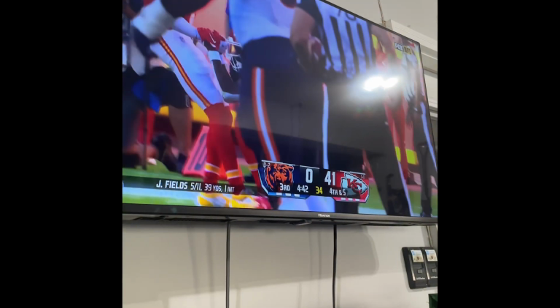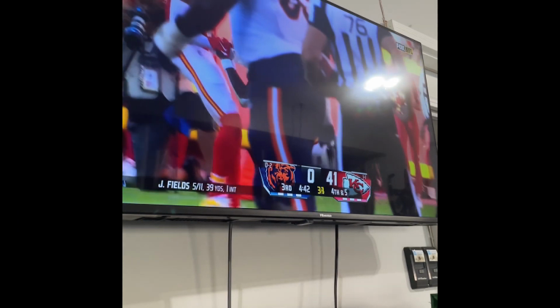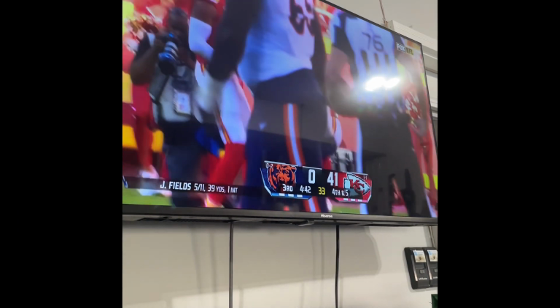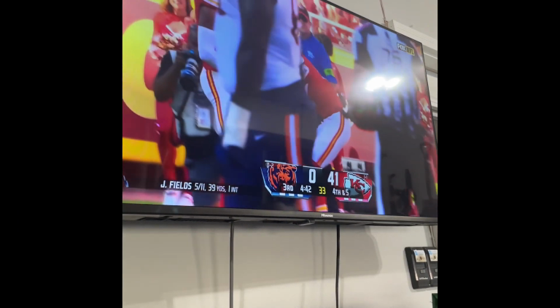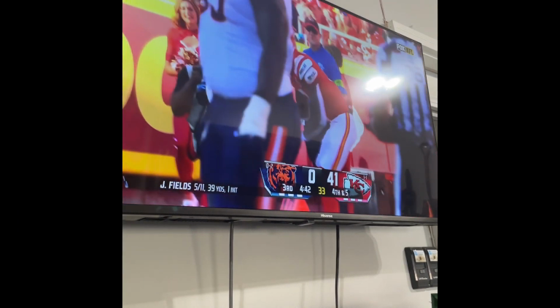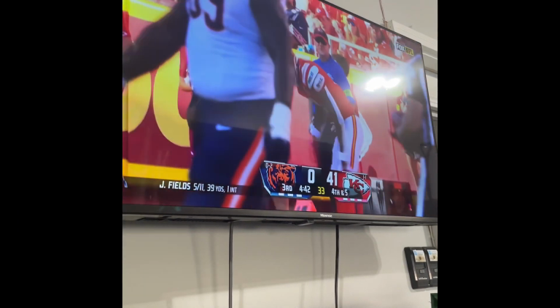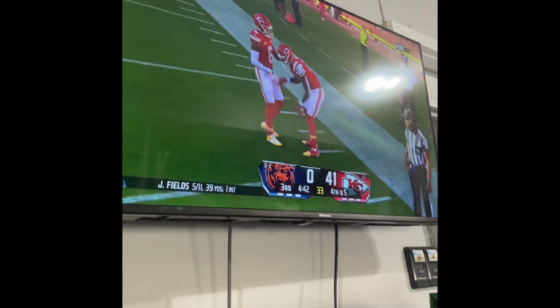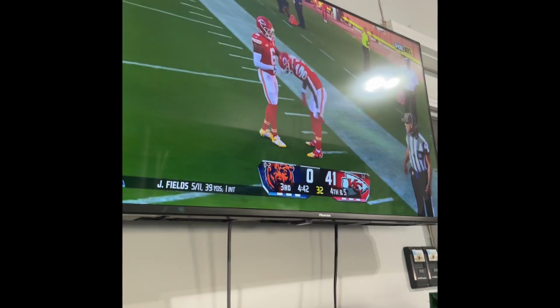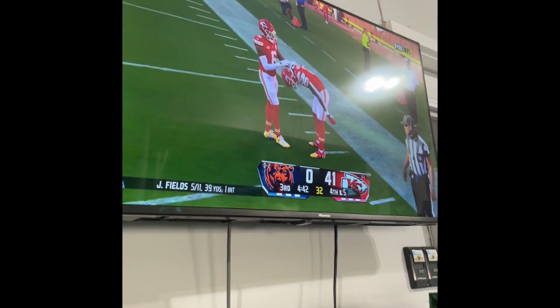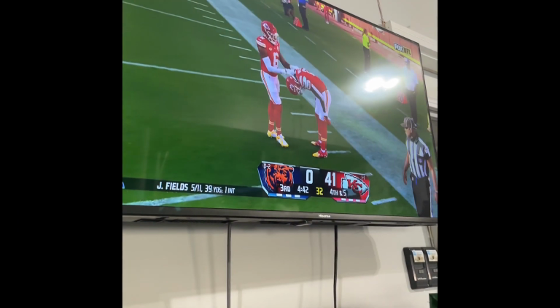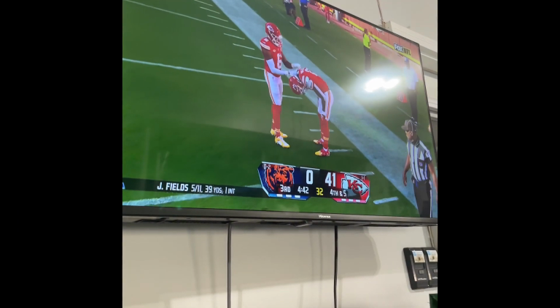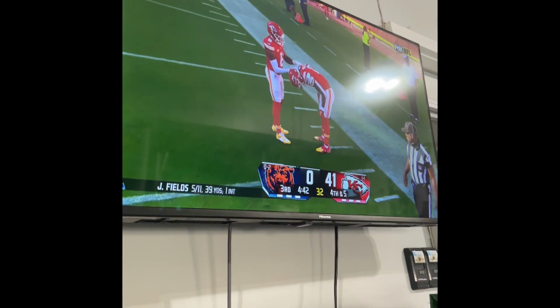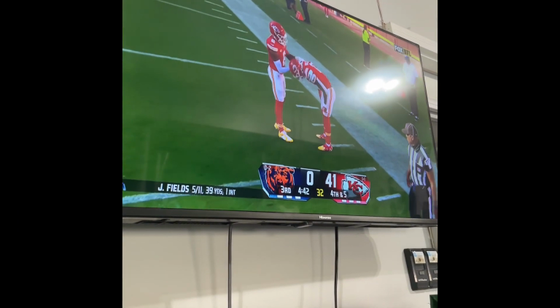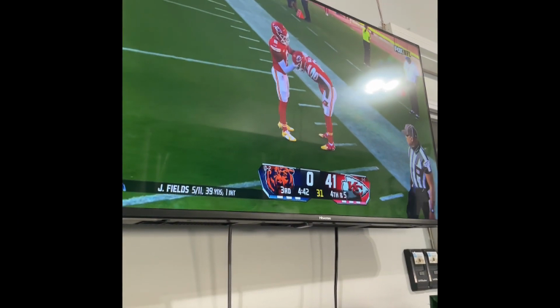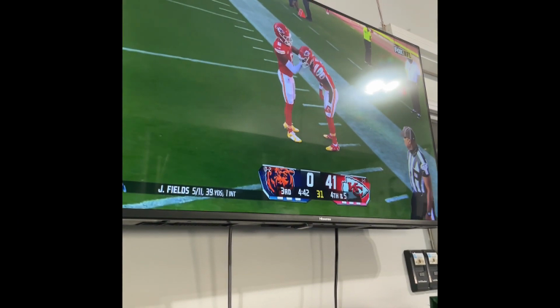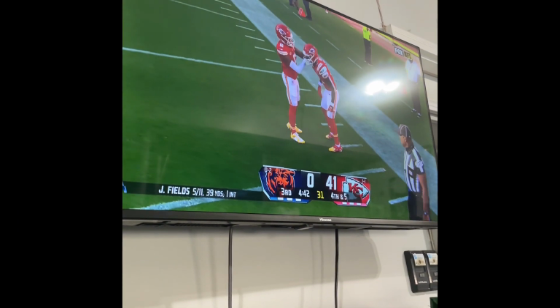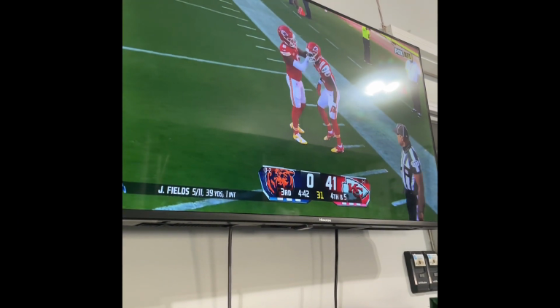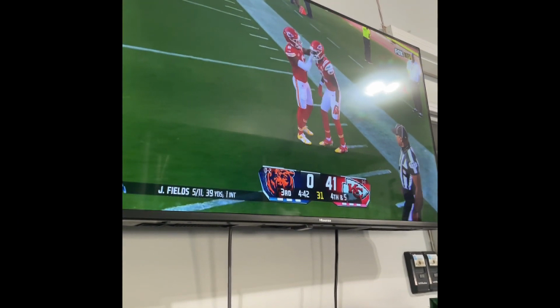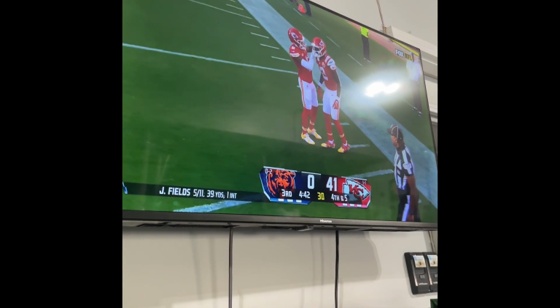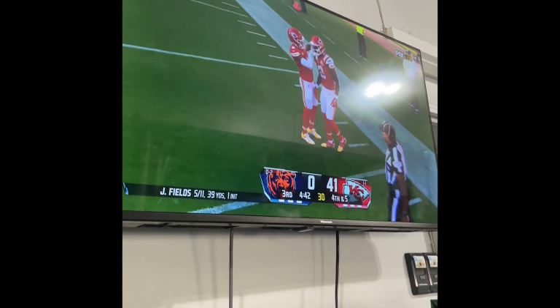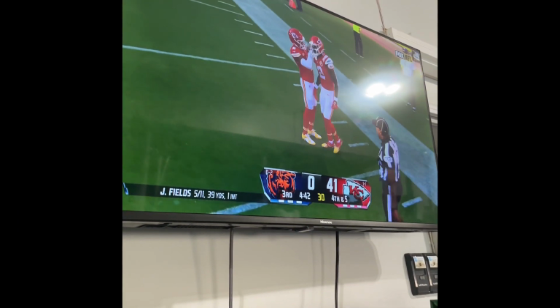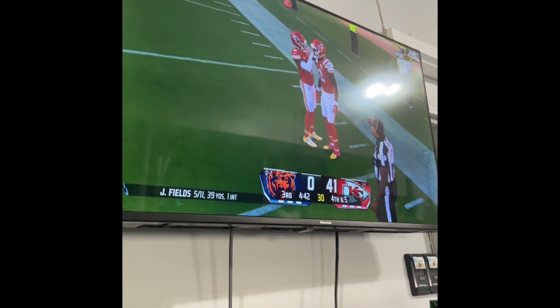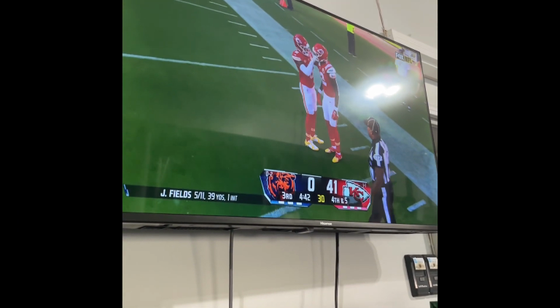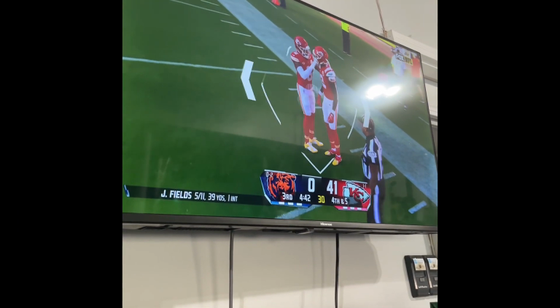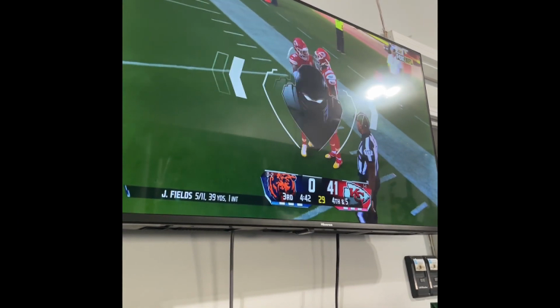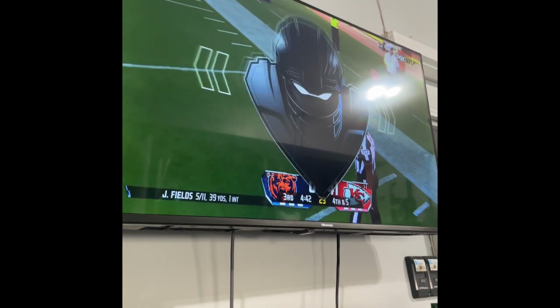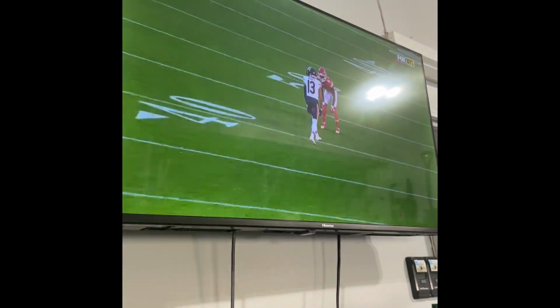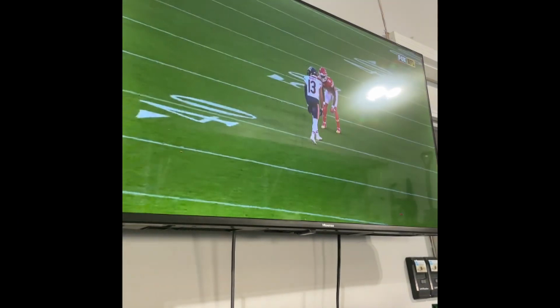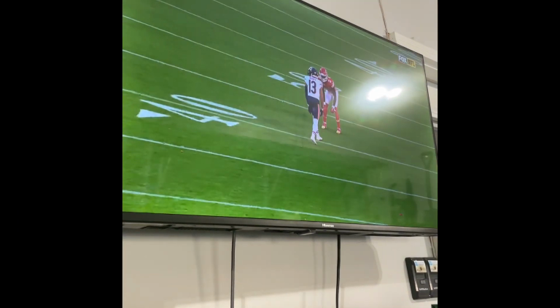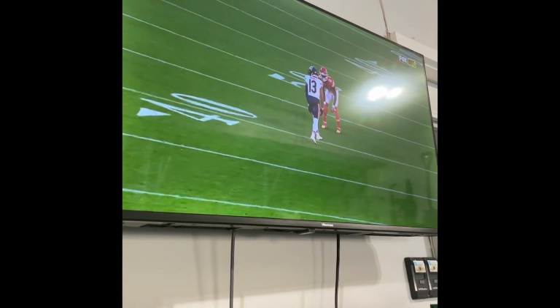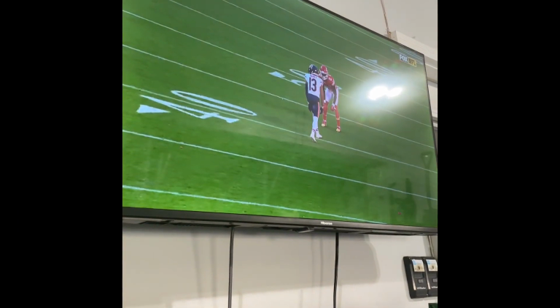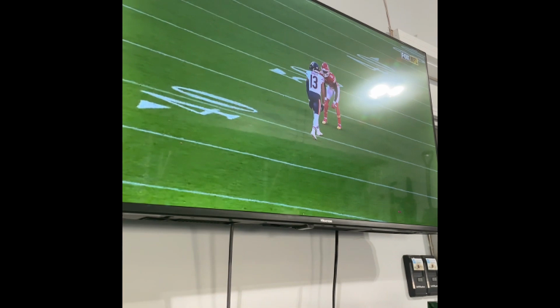Hey guys, I was watching the Bears game today but it's kind of turned into a bit of a joke.